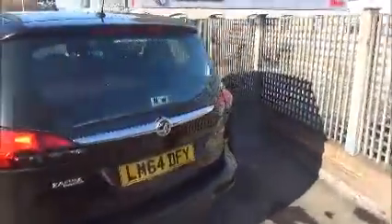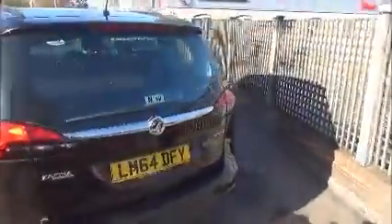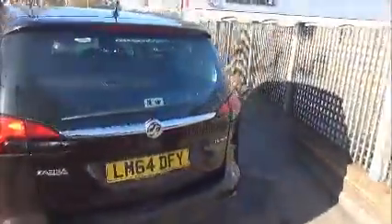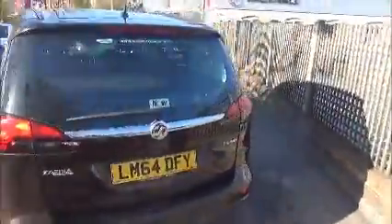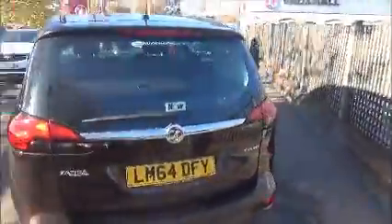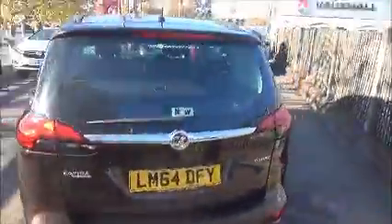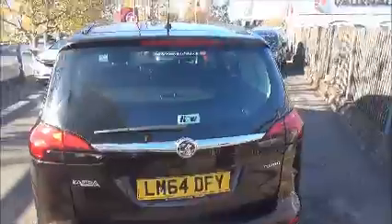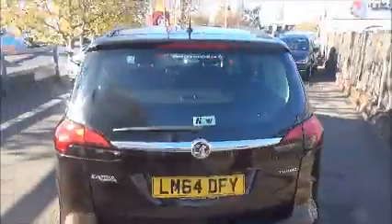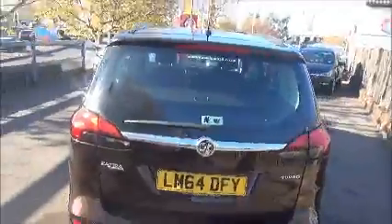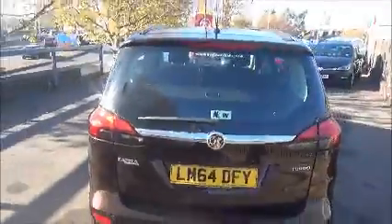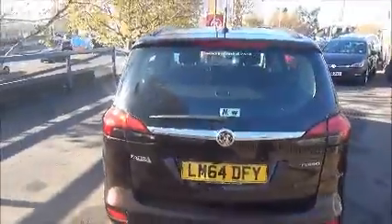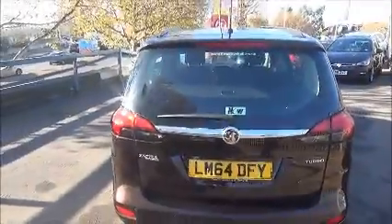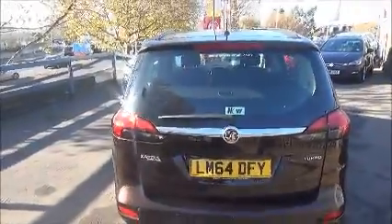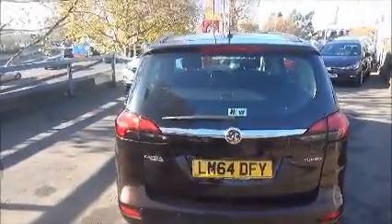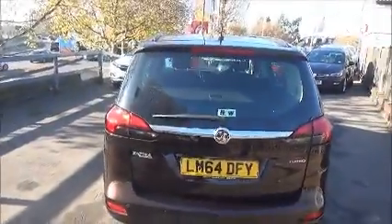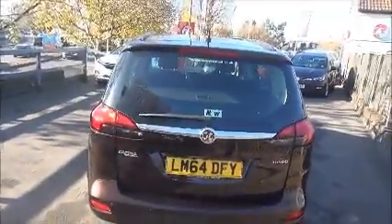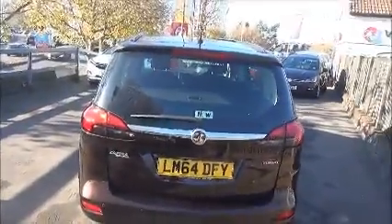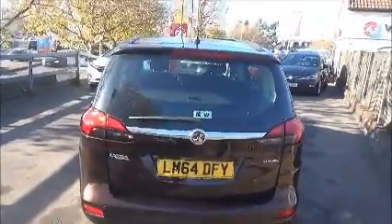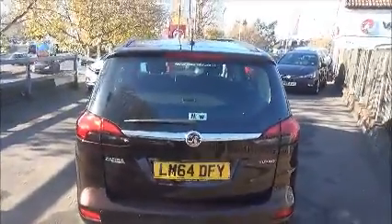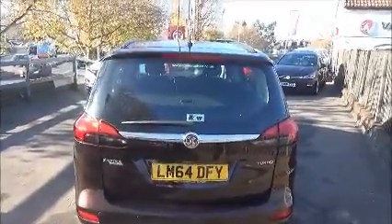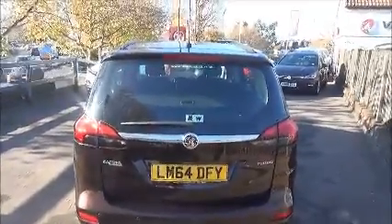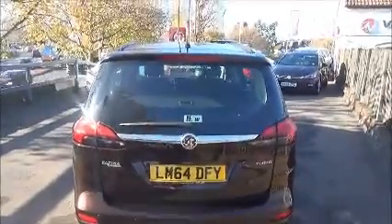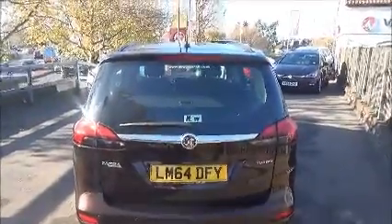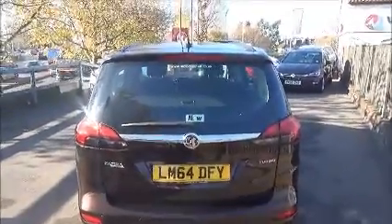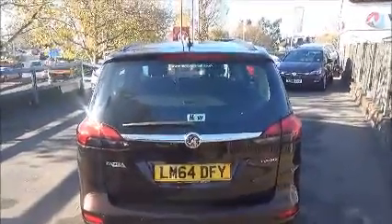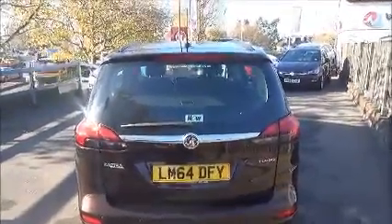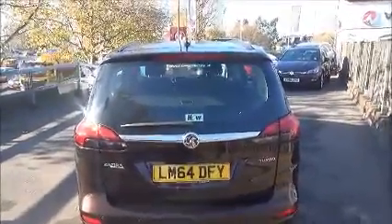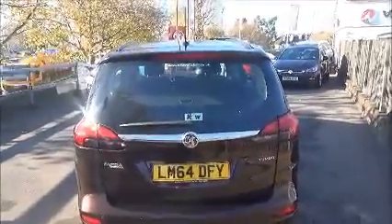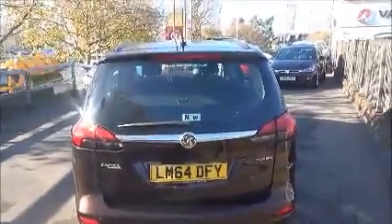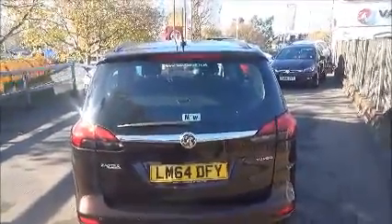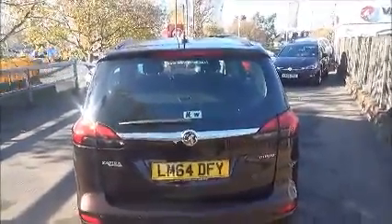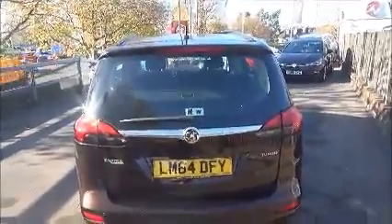At the back we can see the parking sensors, heated rear window, and the high-level rear brake light.